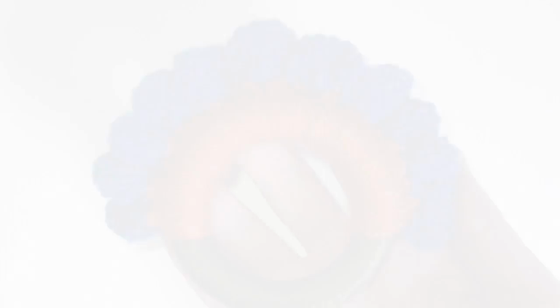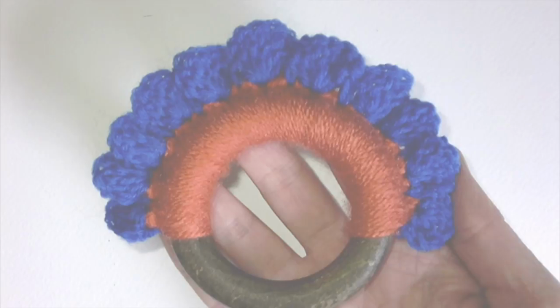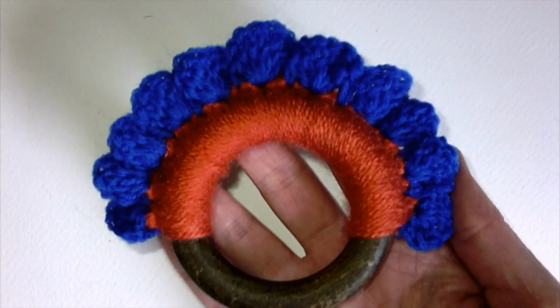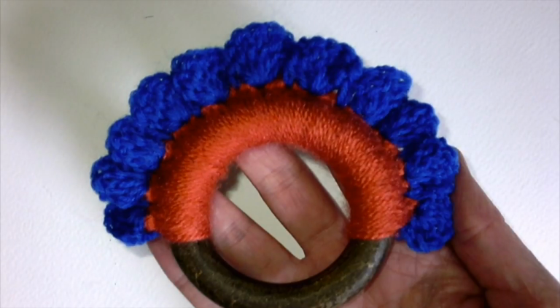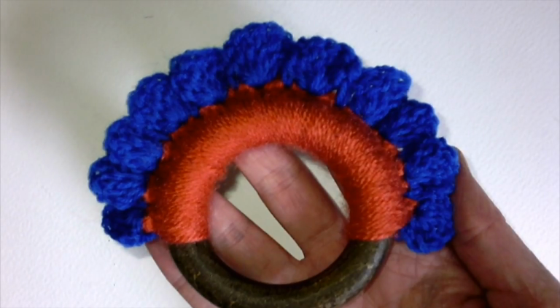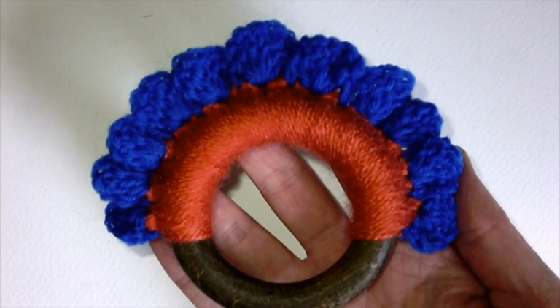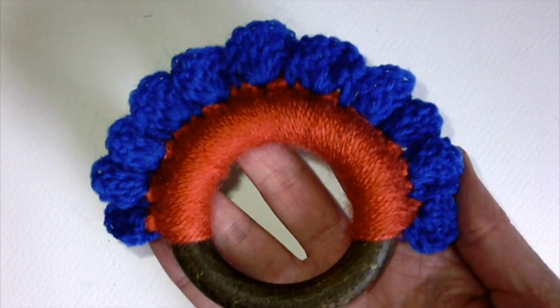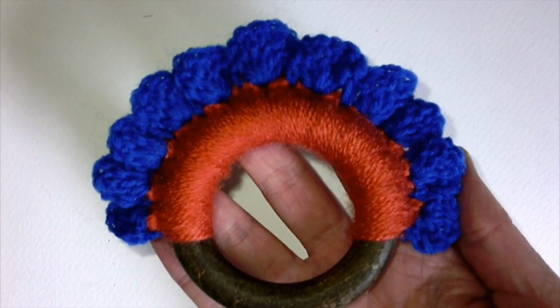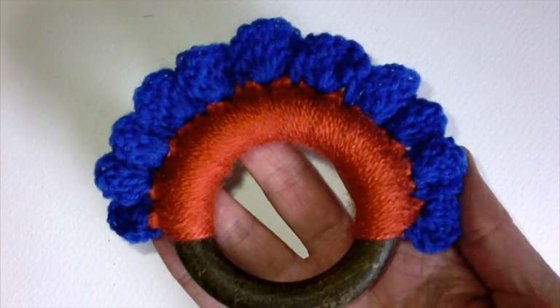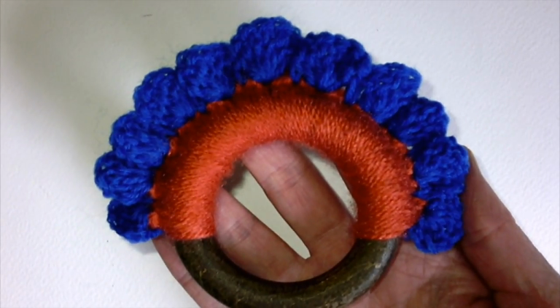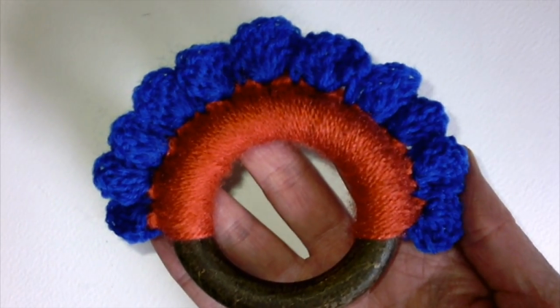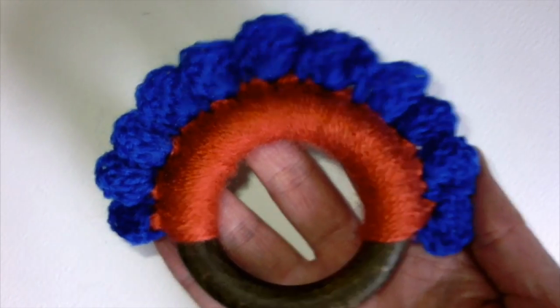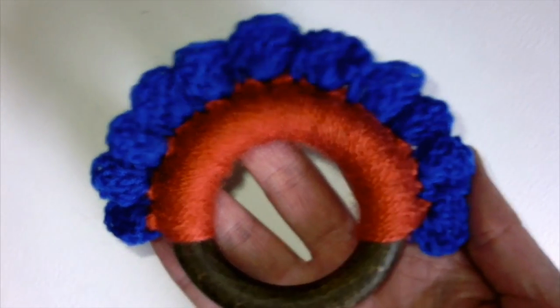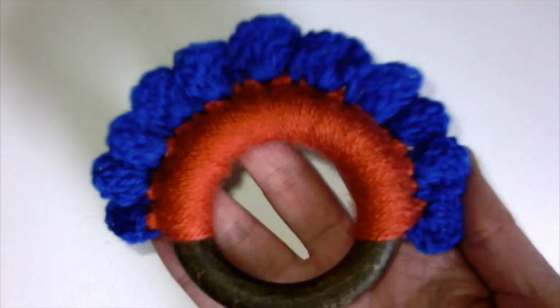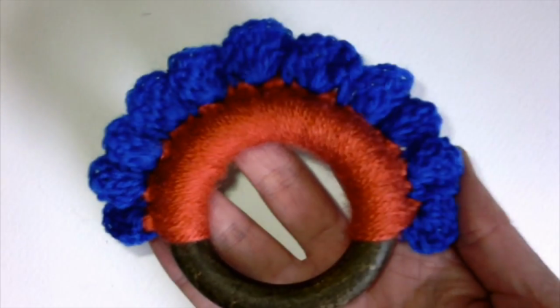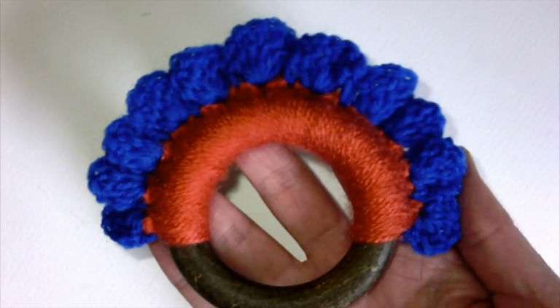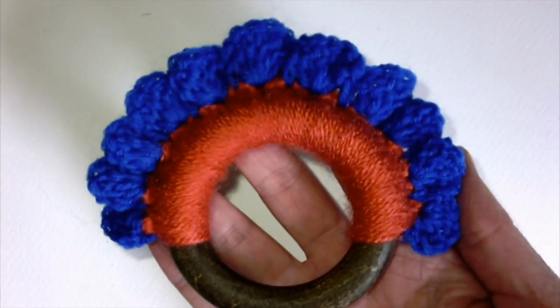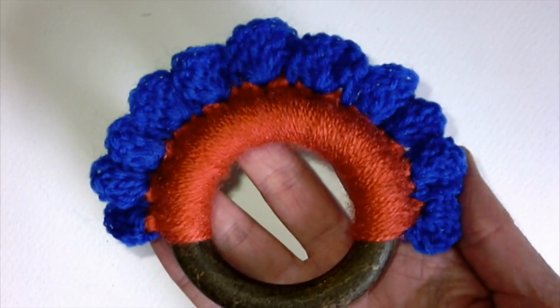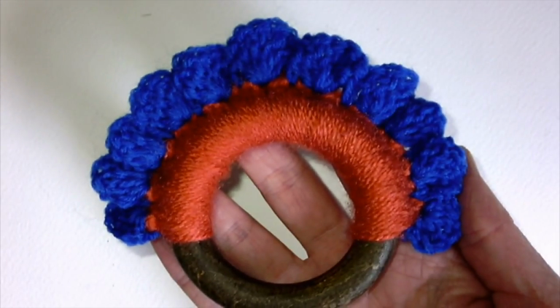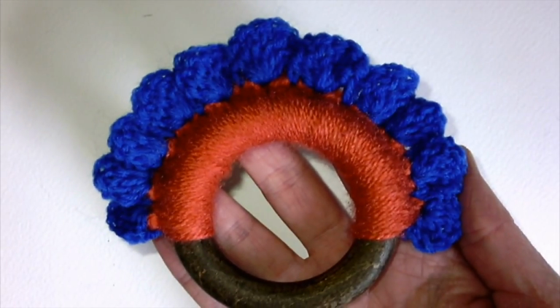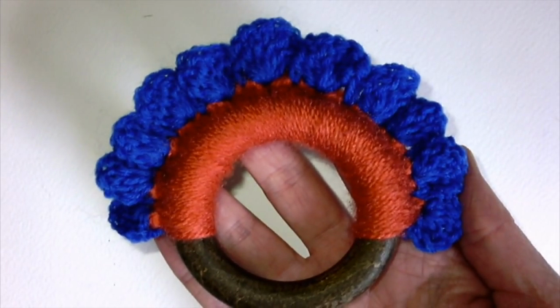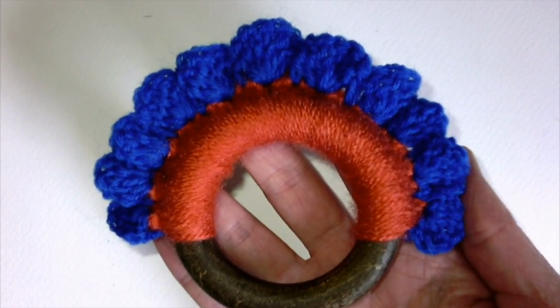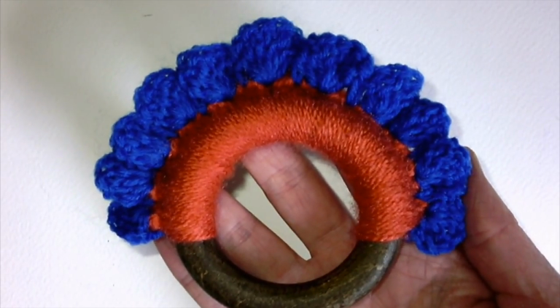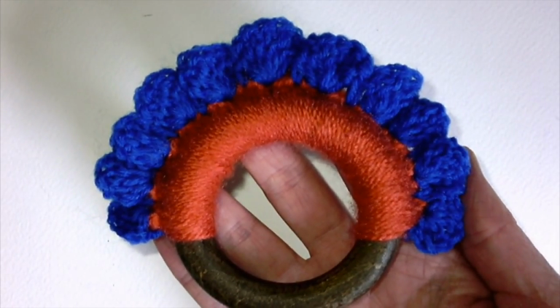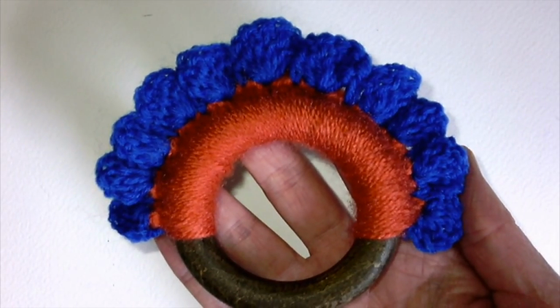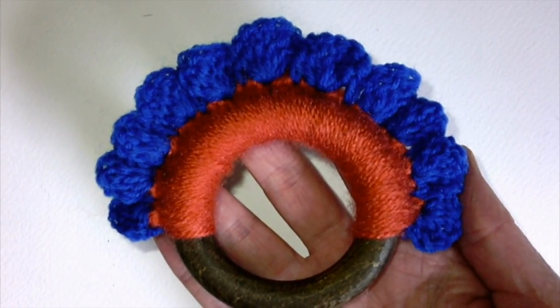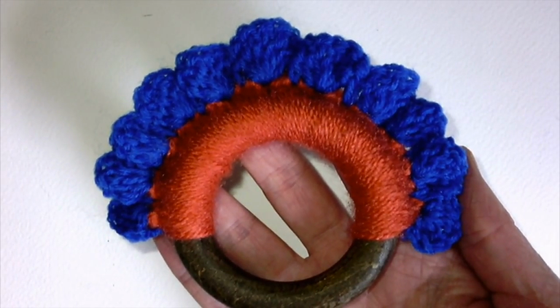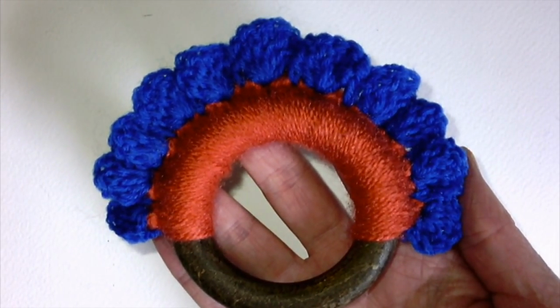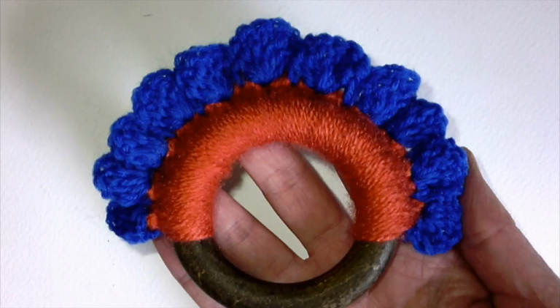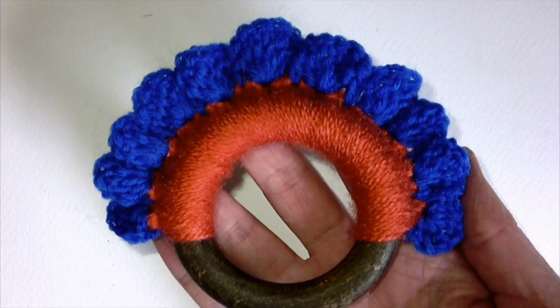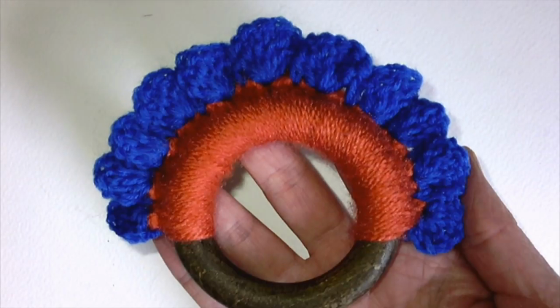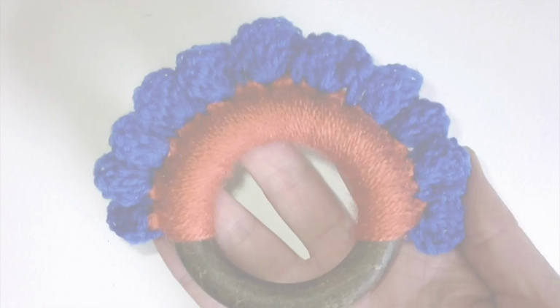This is what we end up with — our wood and wool teether. I hope your little ones enjoy gnawing away at them!